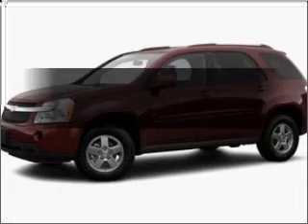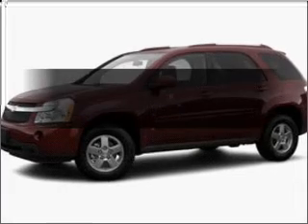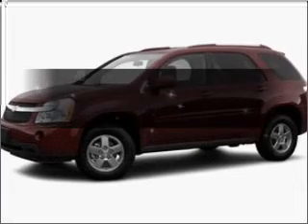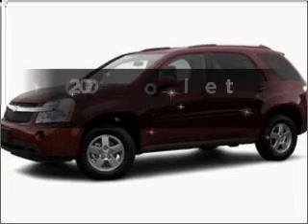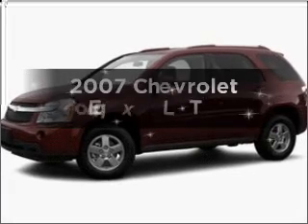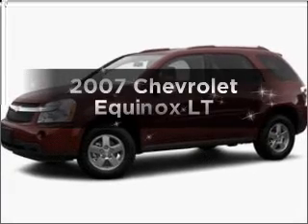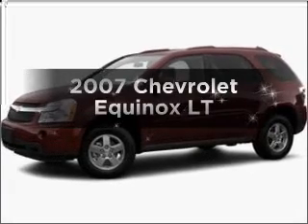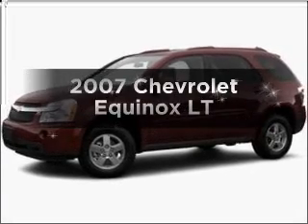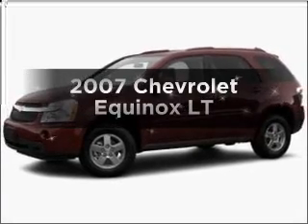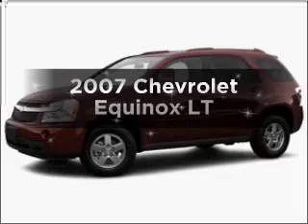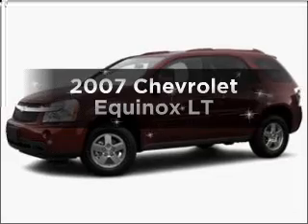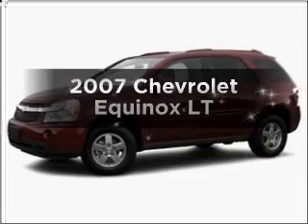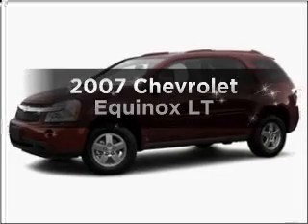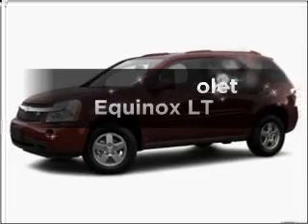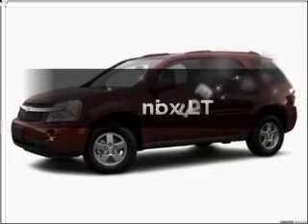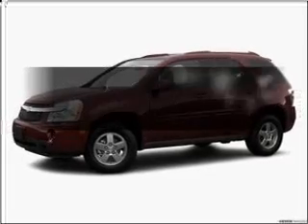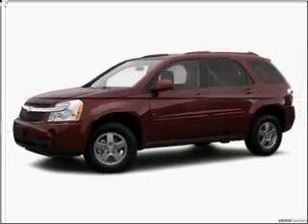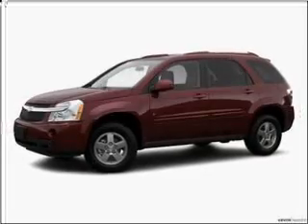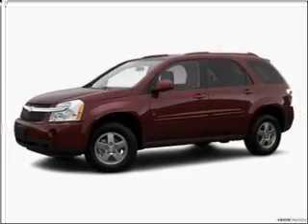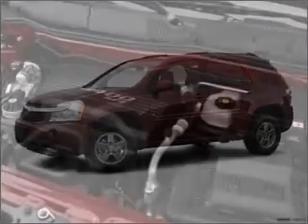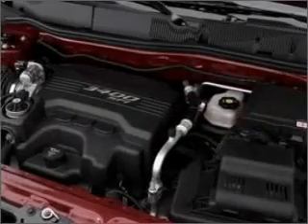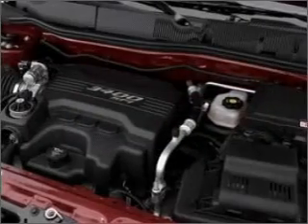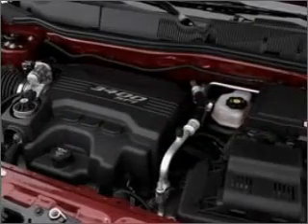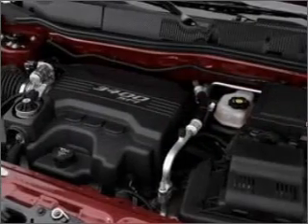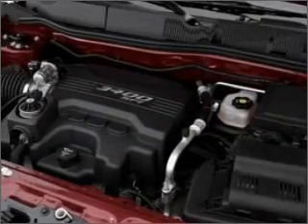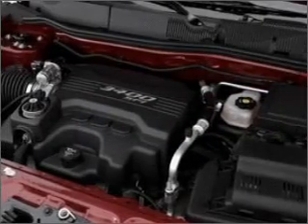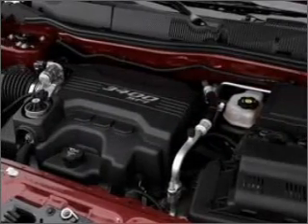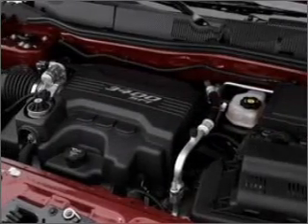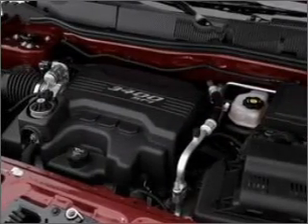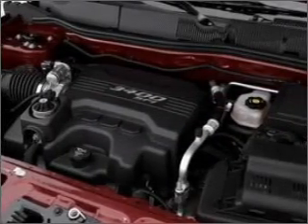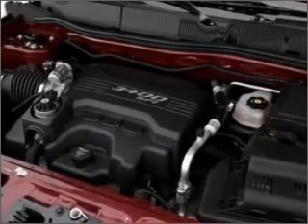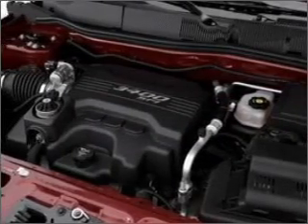Get noticed in this 2007 Chevrolet Equinox. If you're looking for a first-rate auto, this one could be yours today.